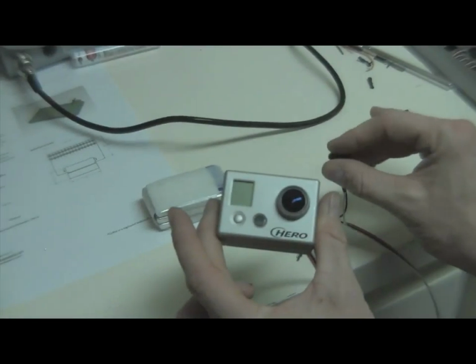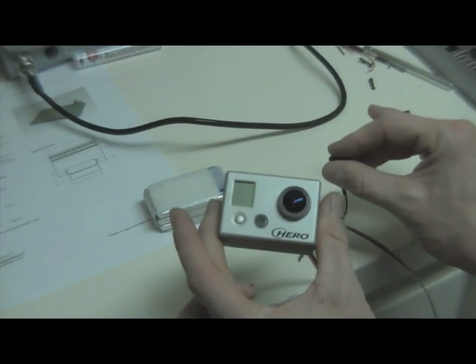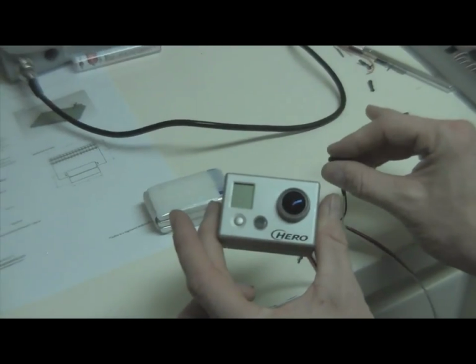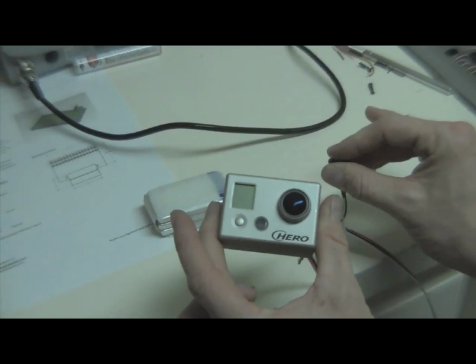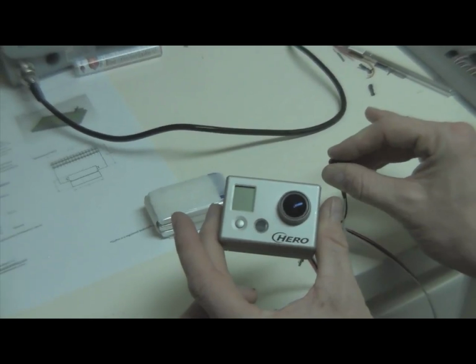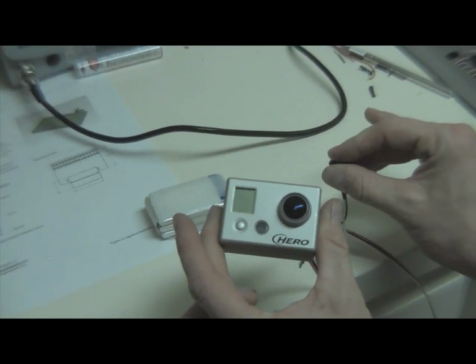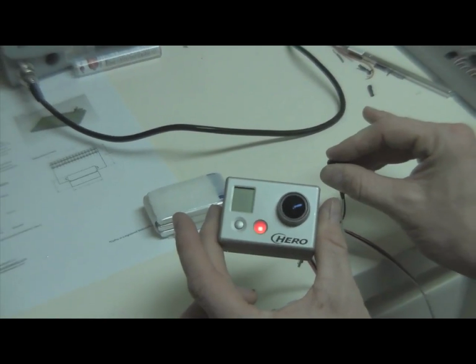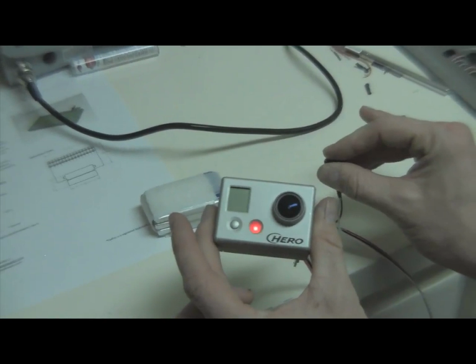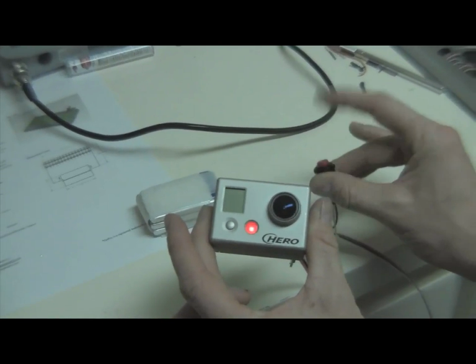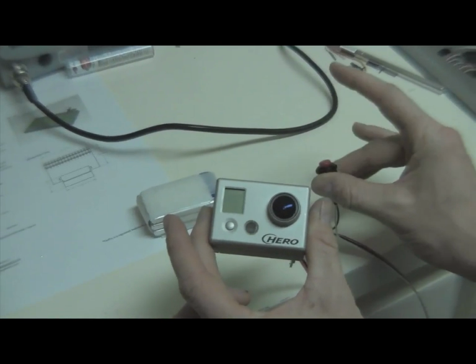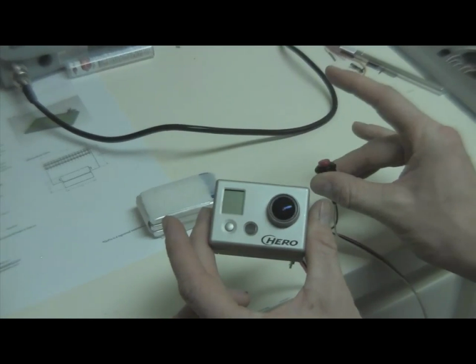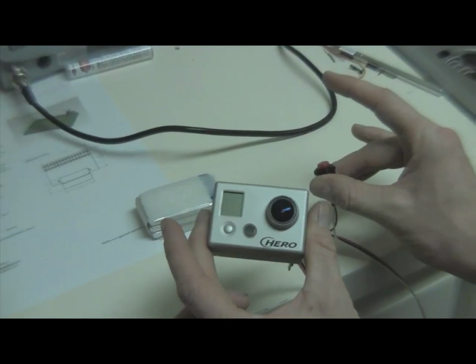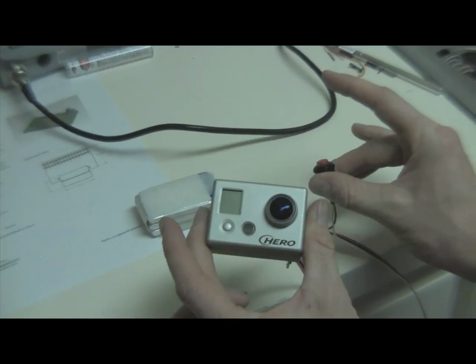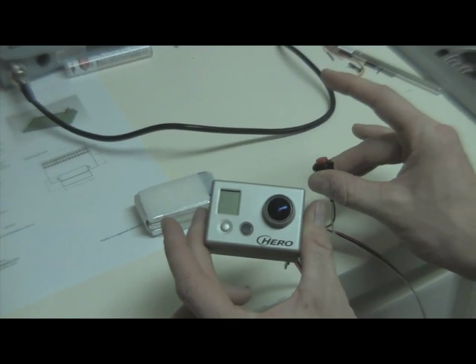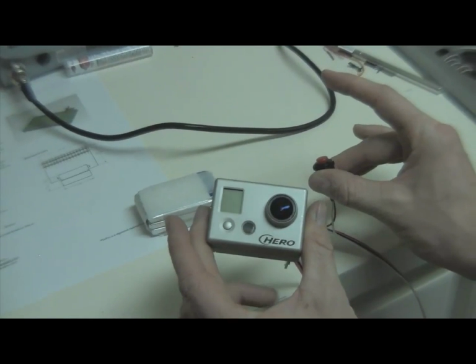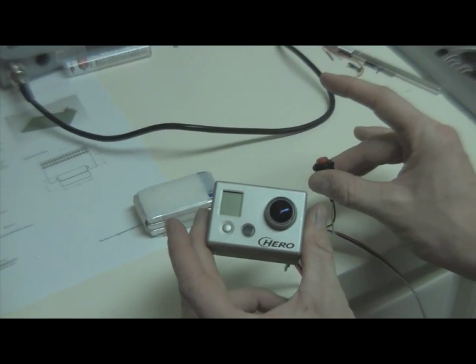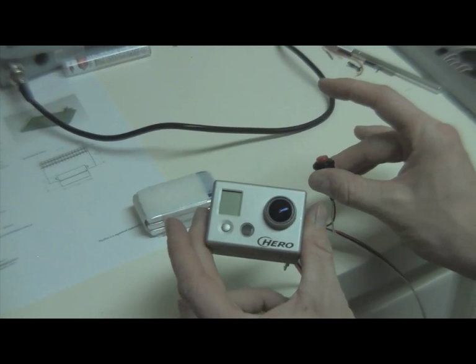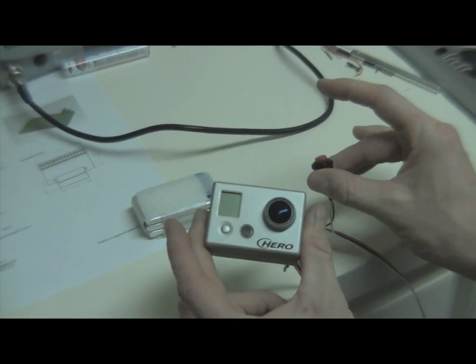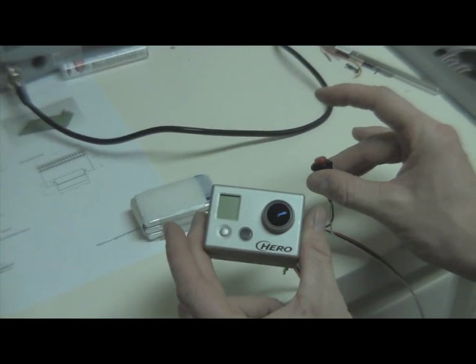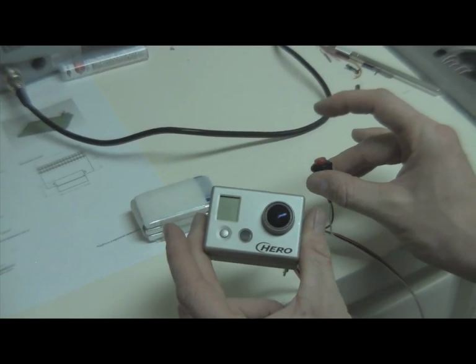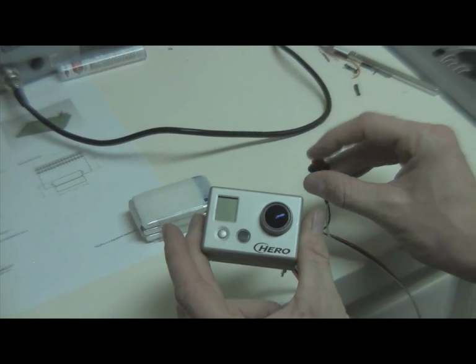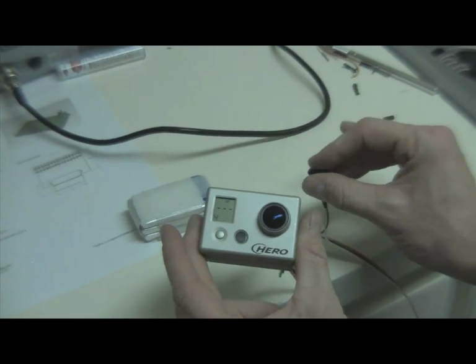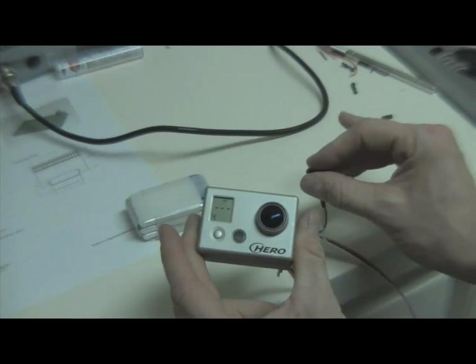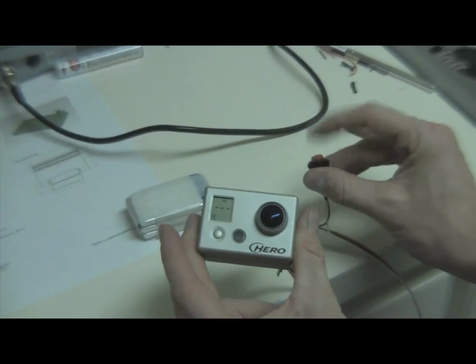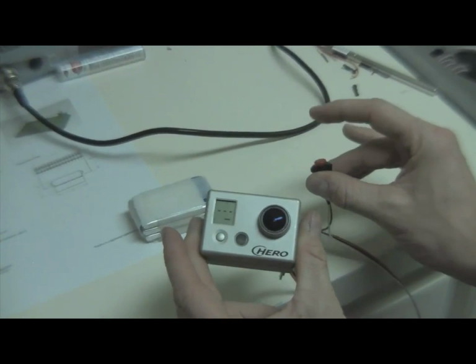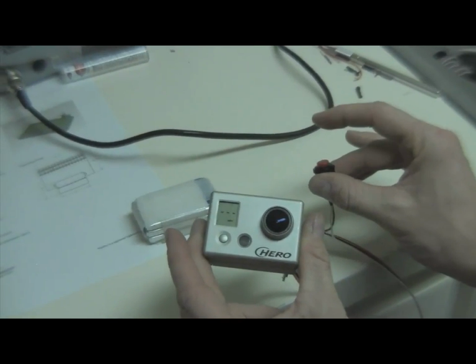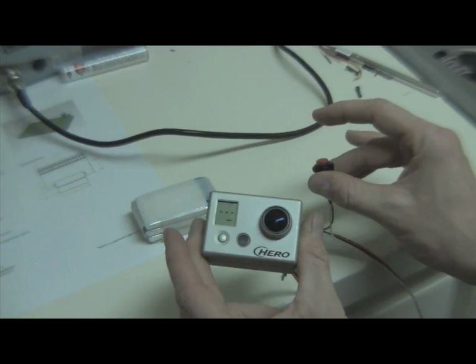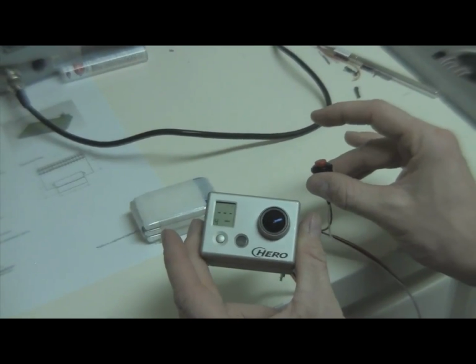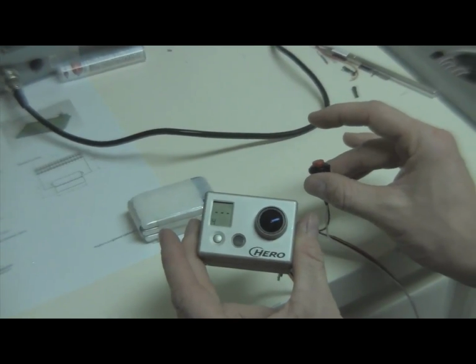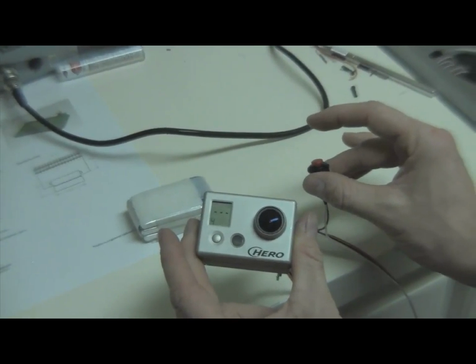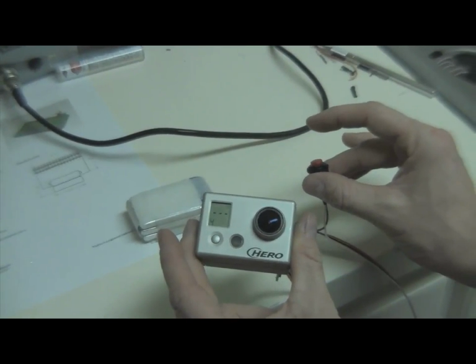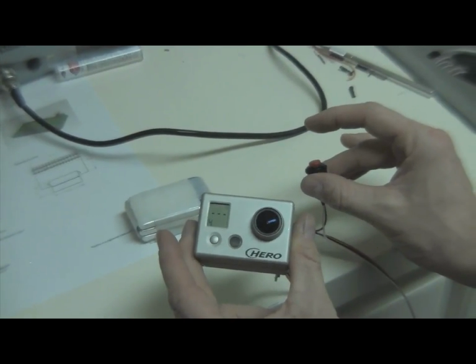By making contact between the mode and the ground, I'm cycling through the modes on the GoPro camera.